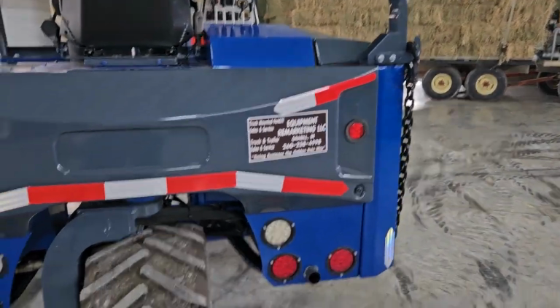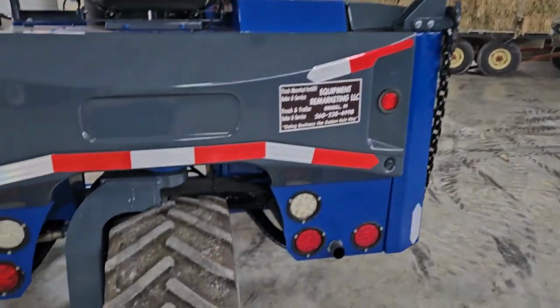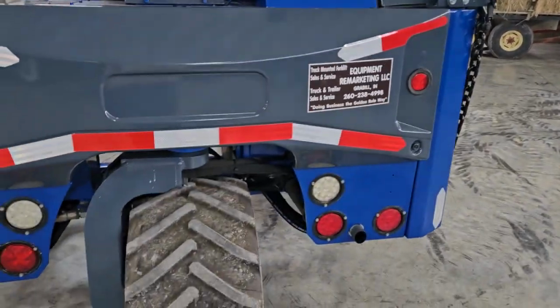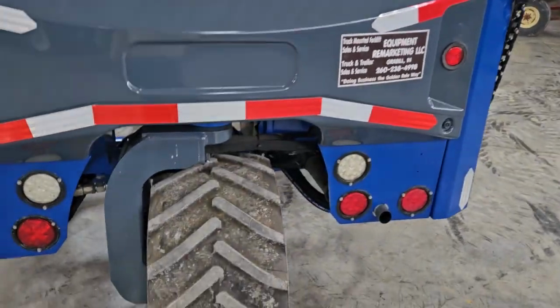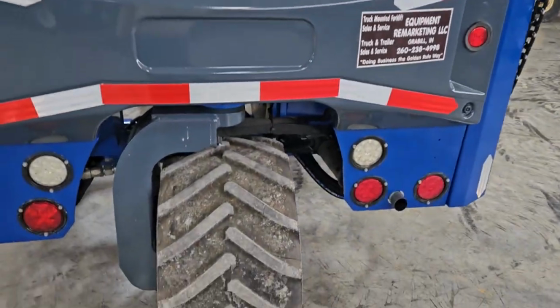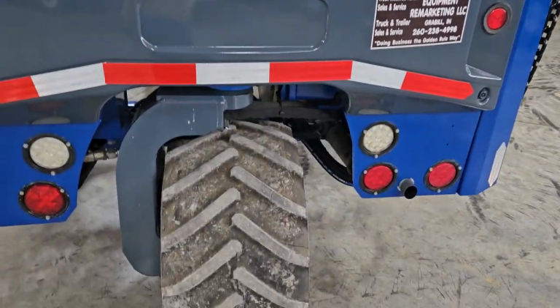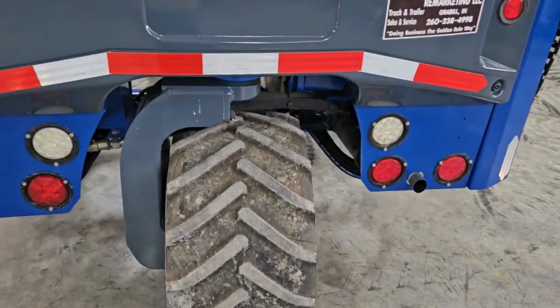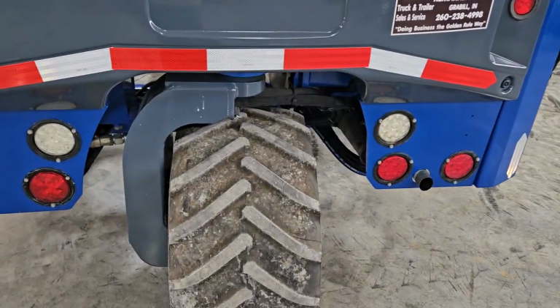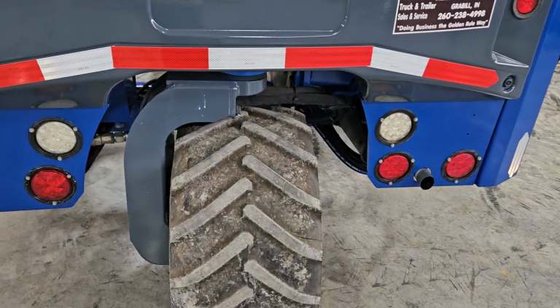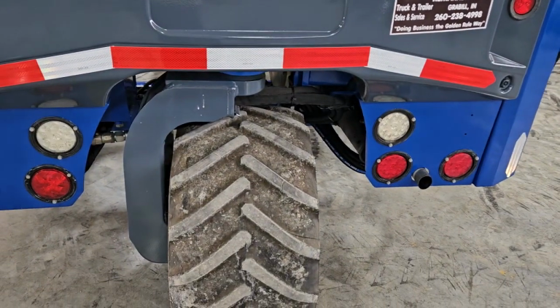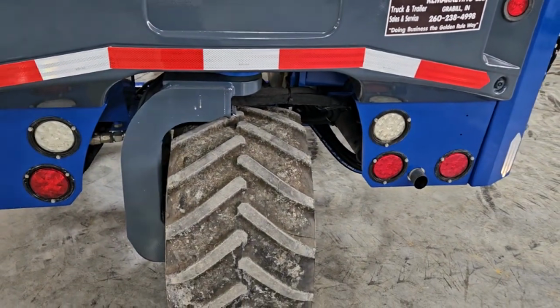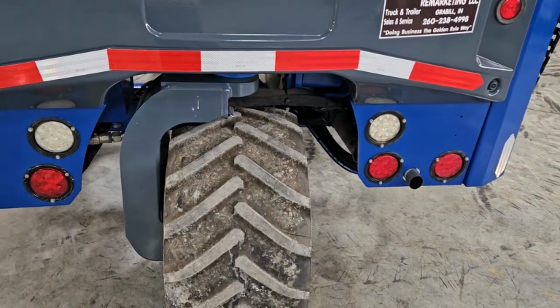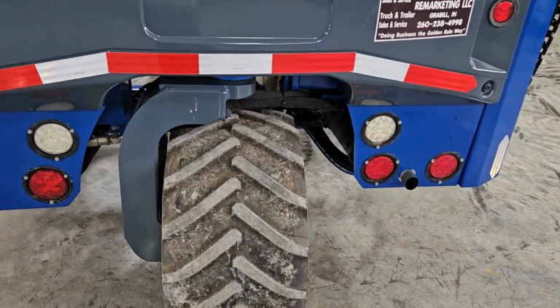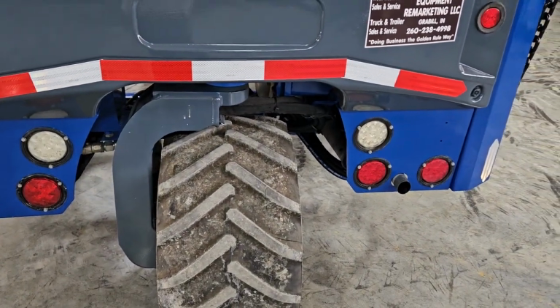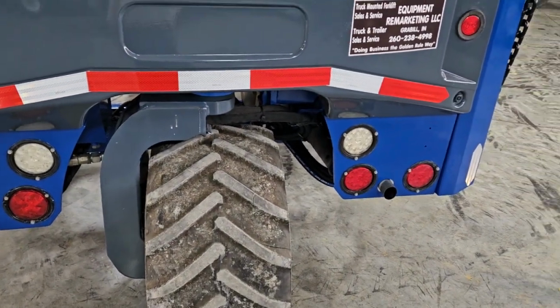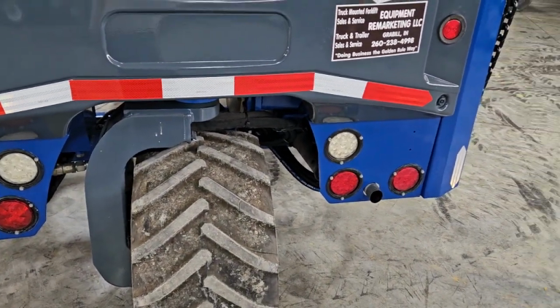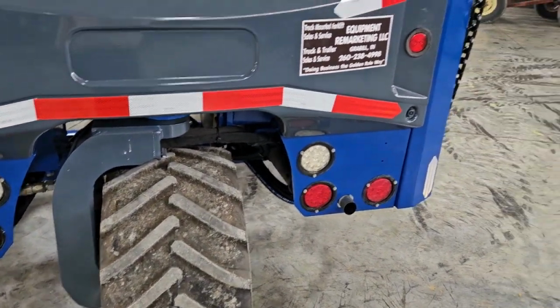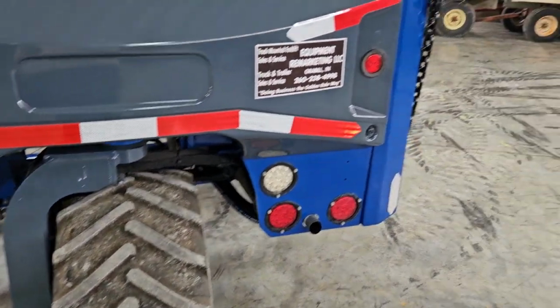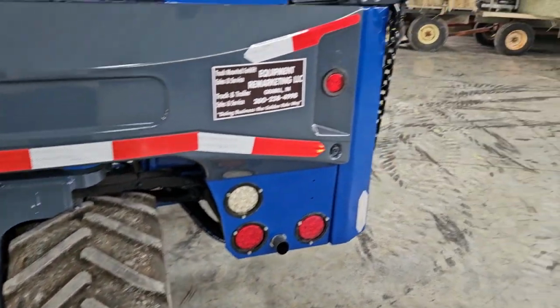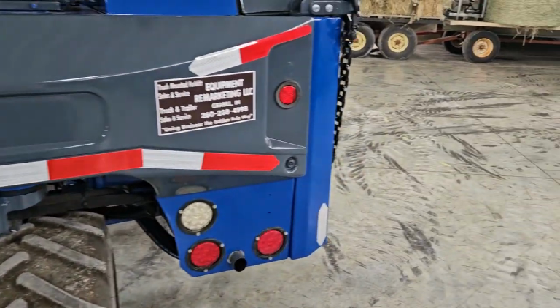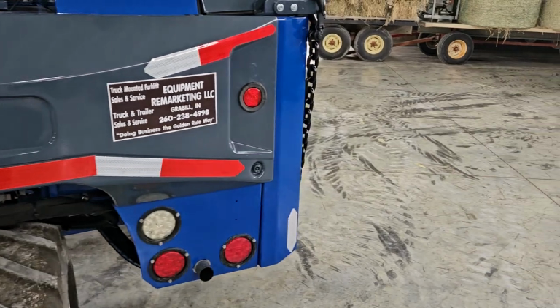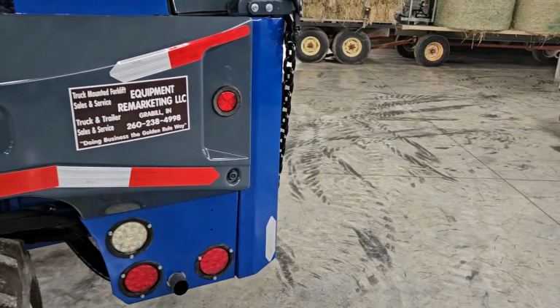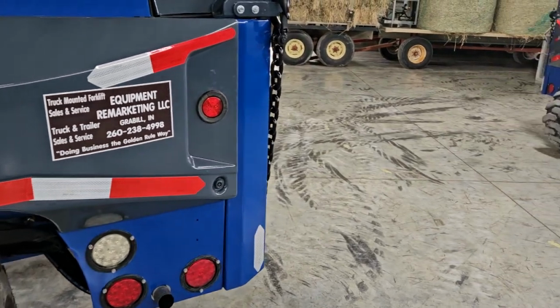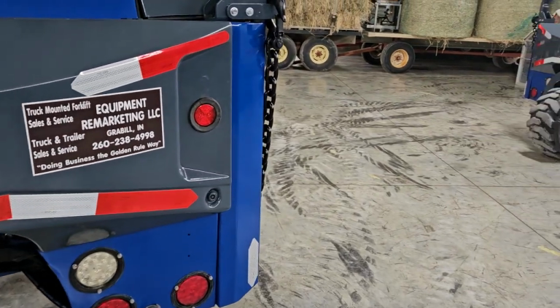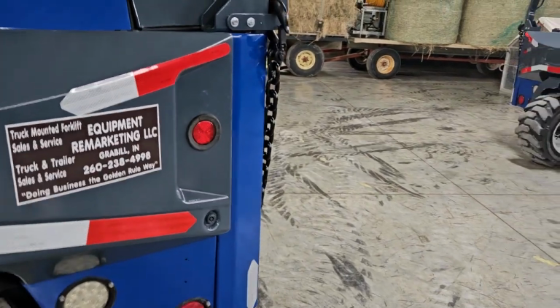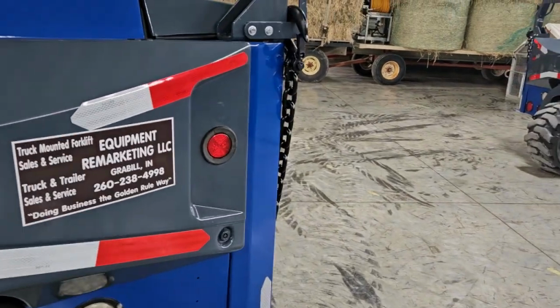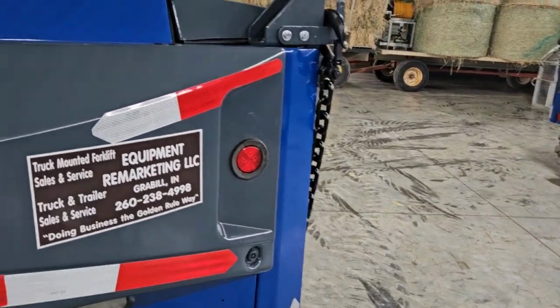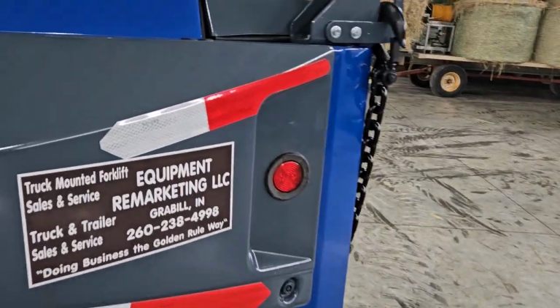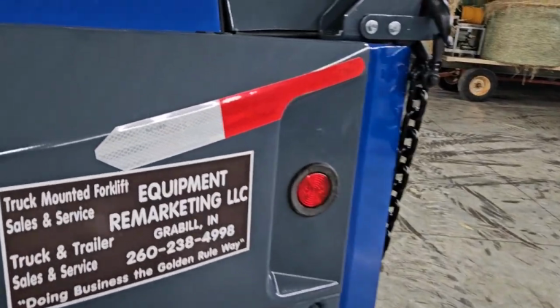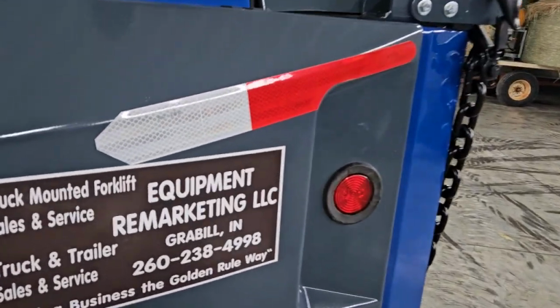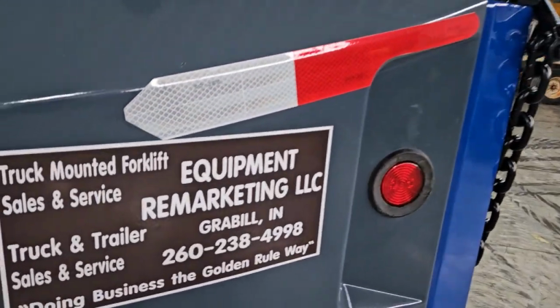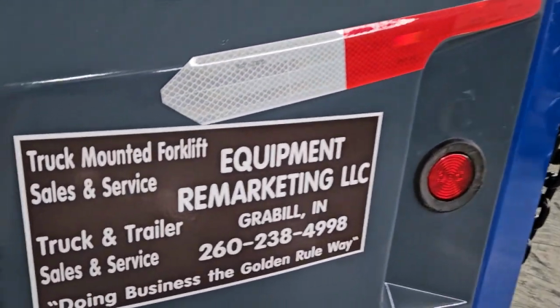Now you've got really nice rubber — almost new in the back, almost new in the front. This thing's ready to hit the ground running.